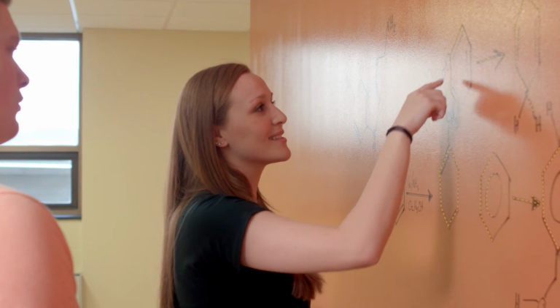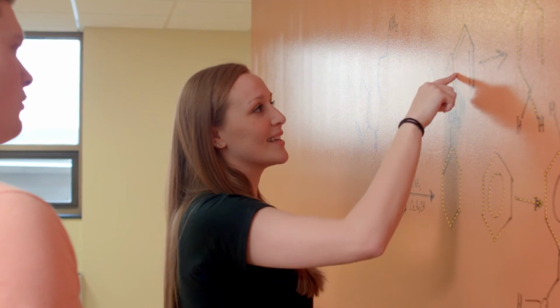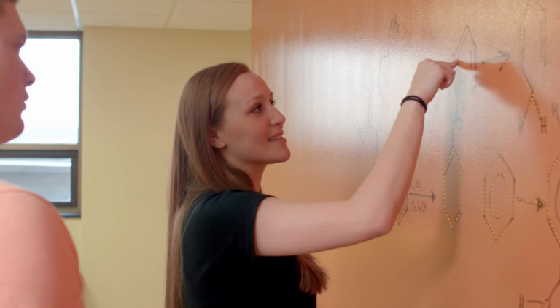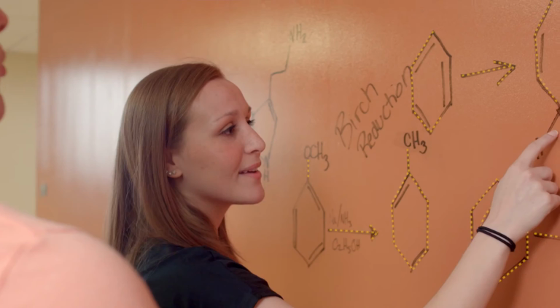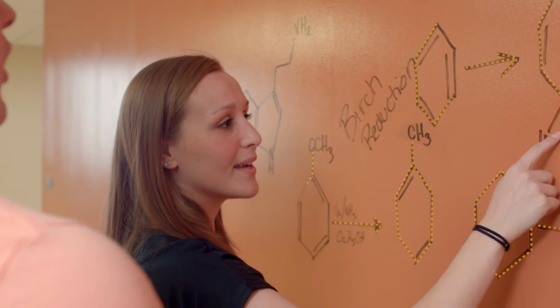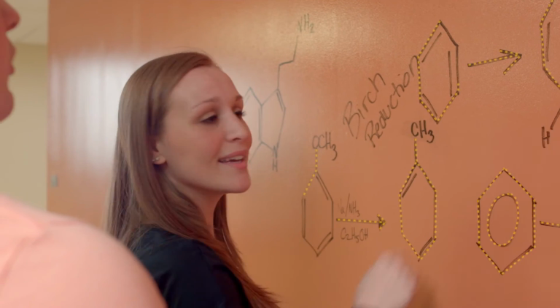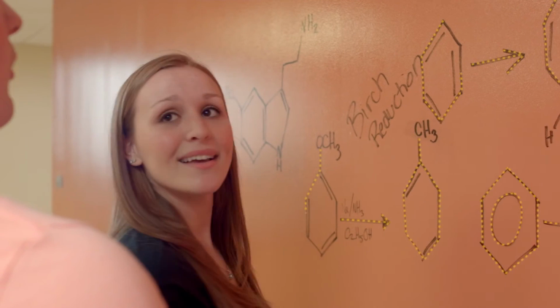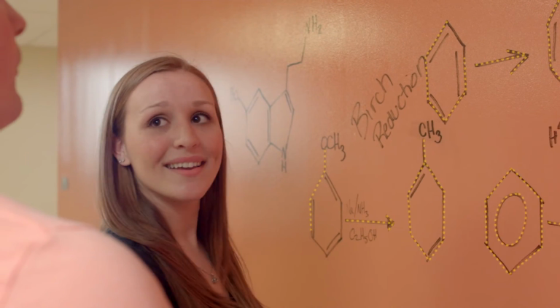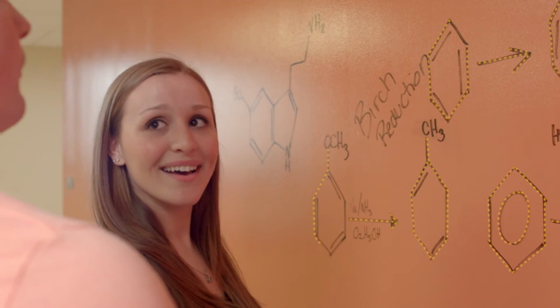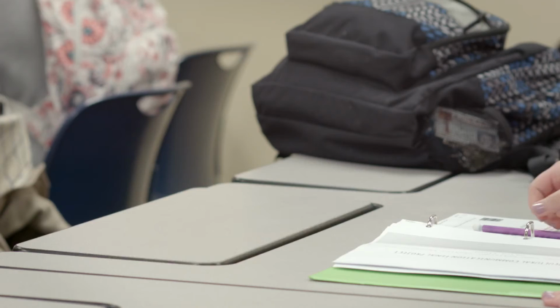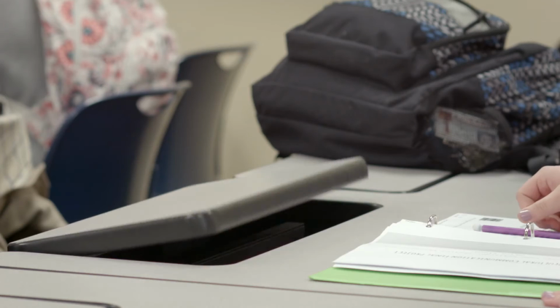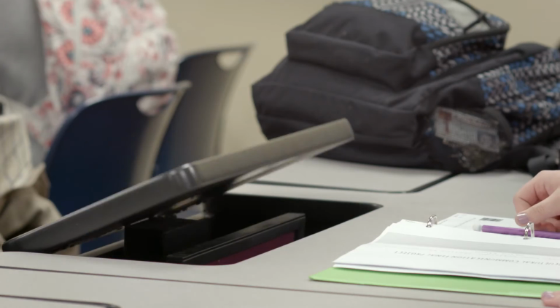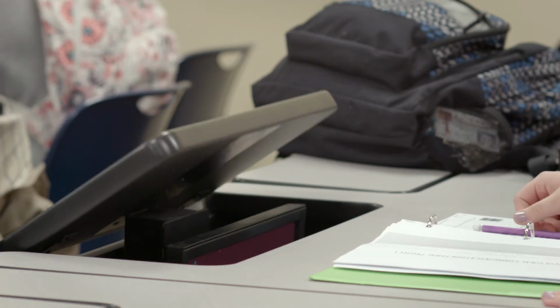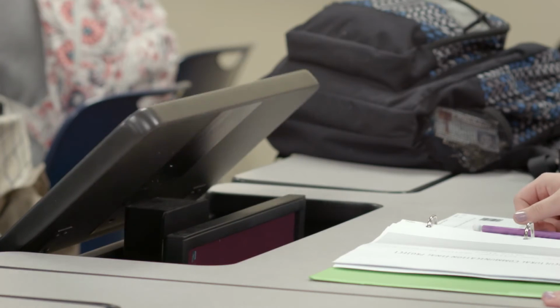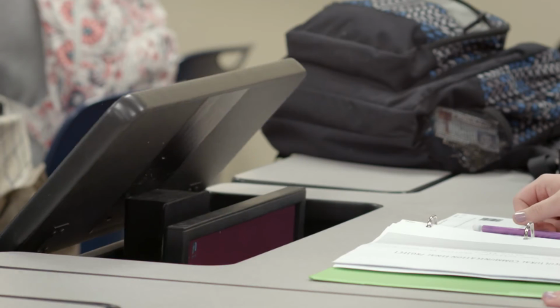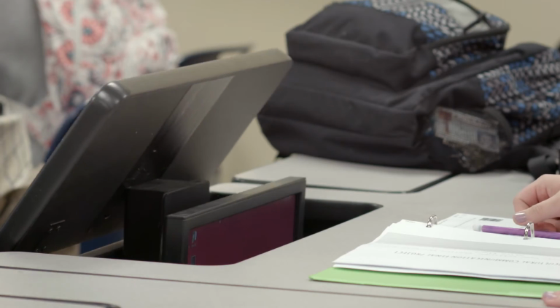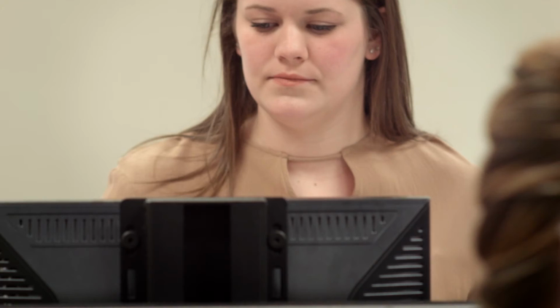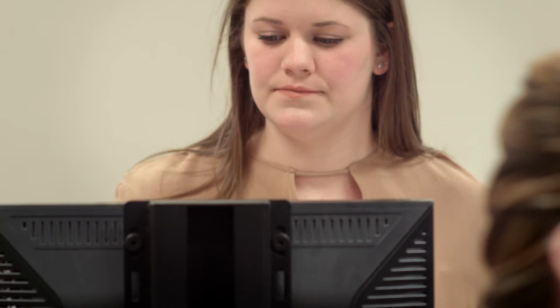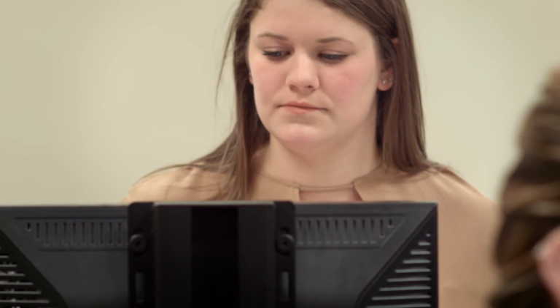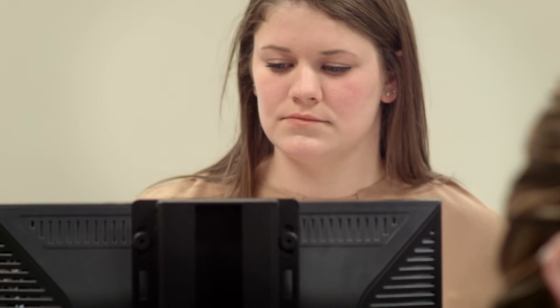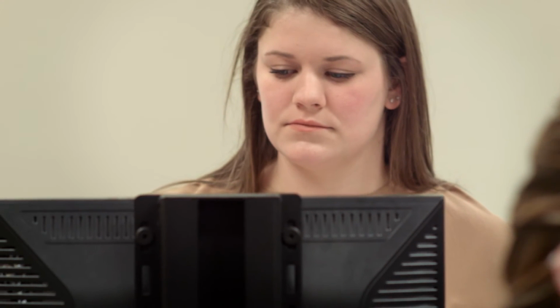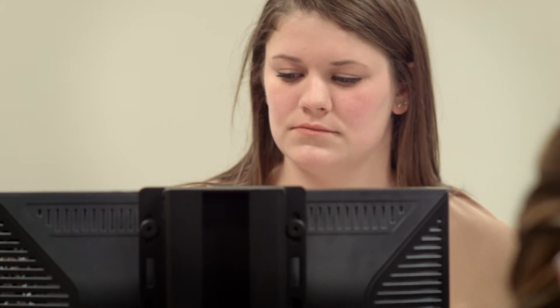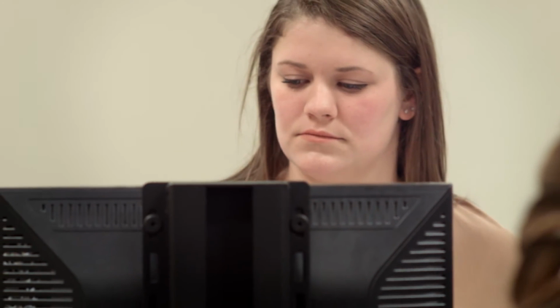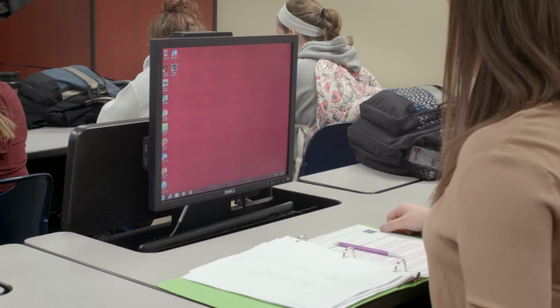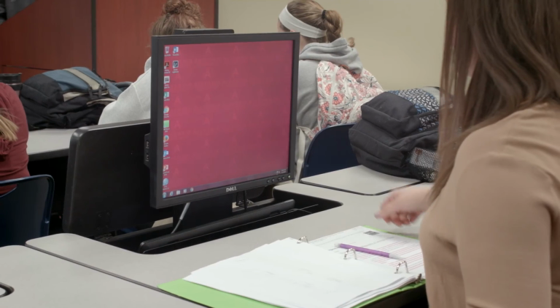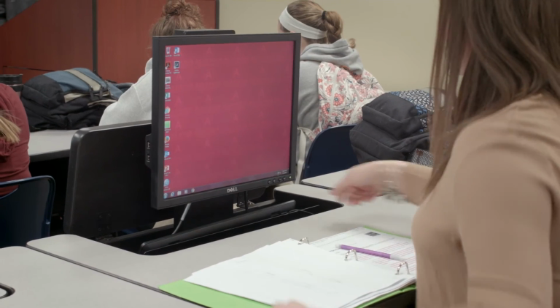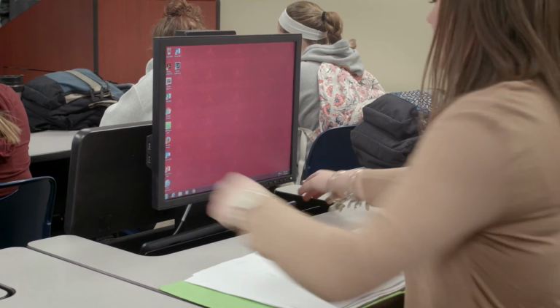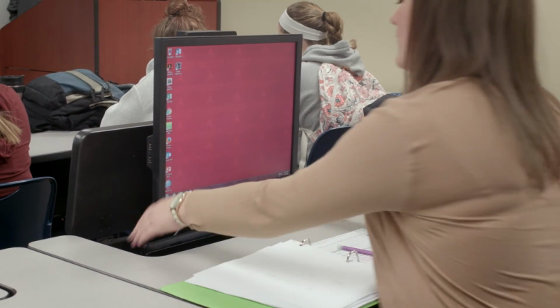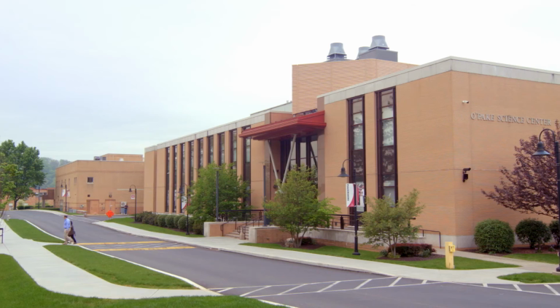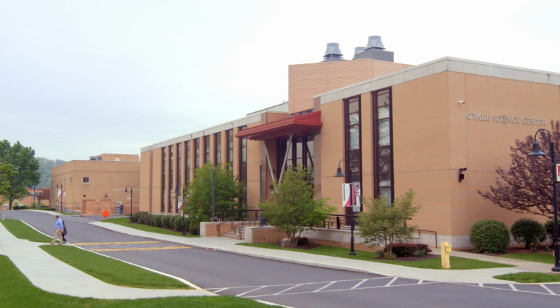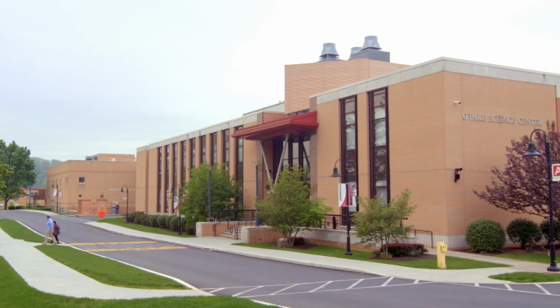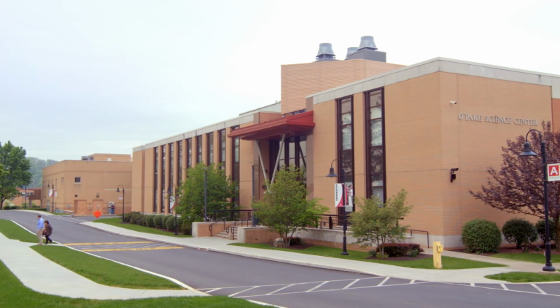With all the hands-on experiences and state-of-the-art facilities, science majors here at Albernia University can be confident that they'll be well prepared for the future.